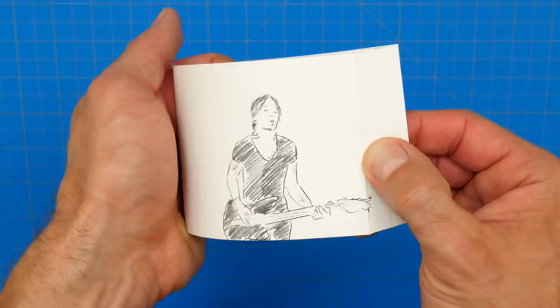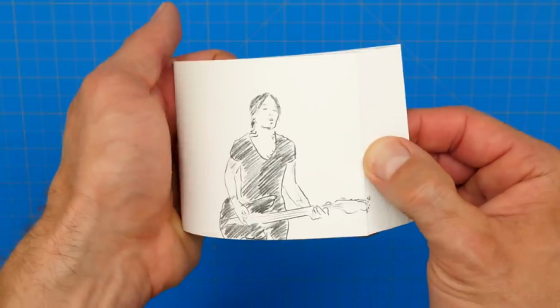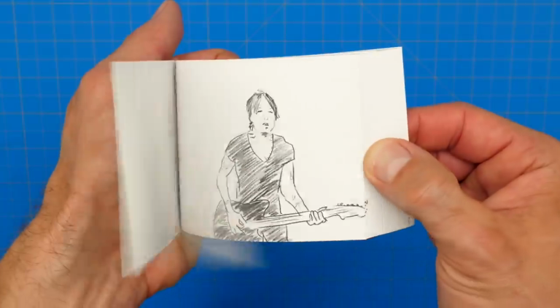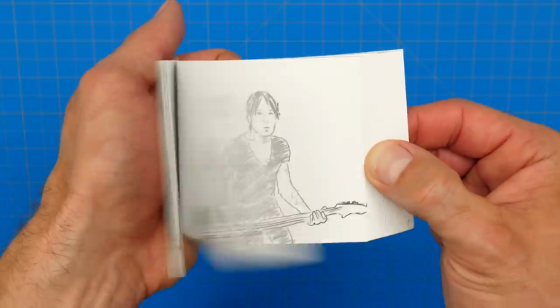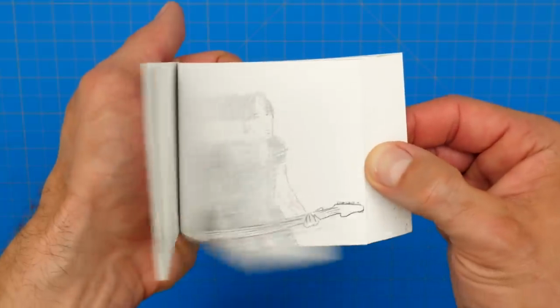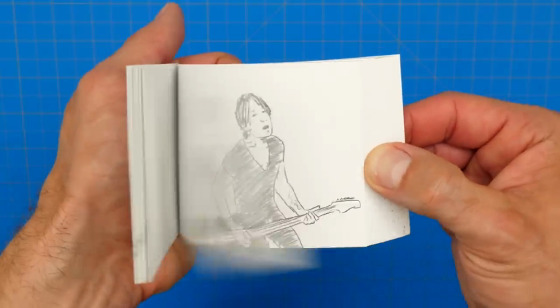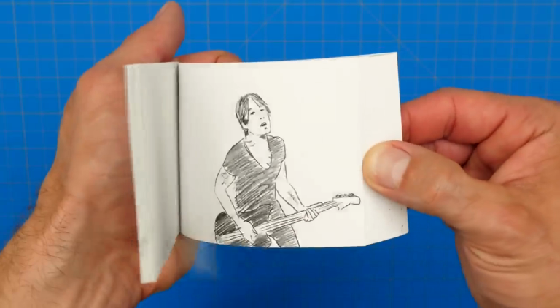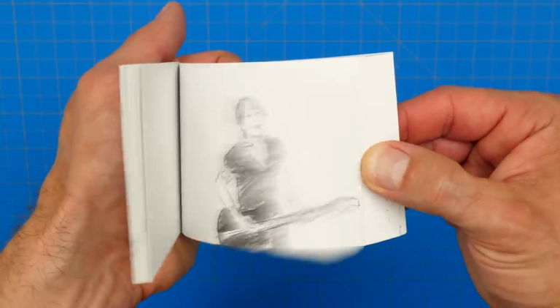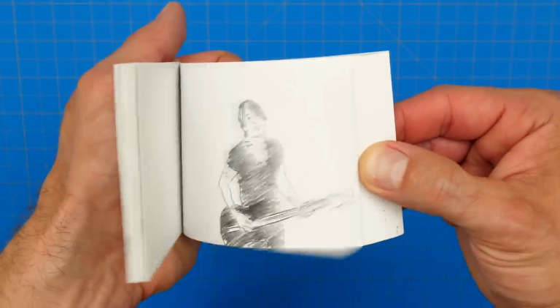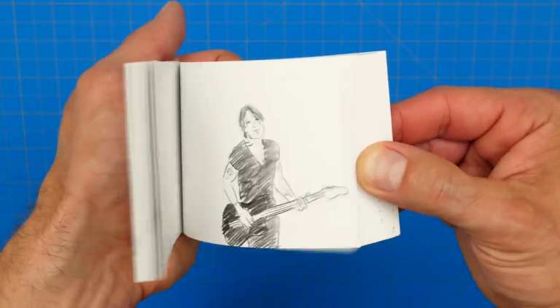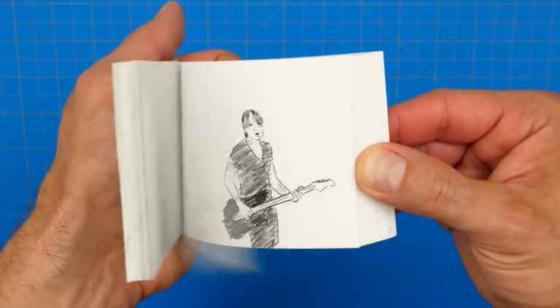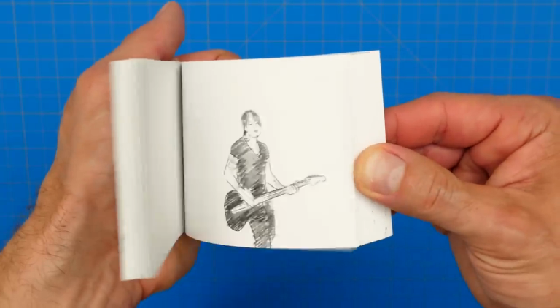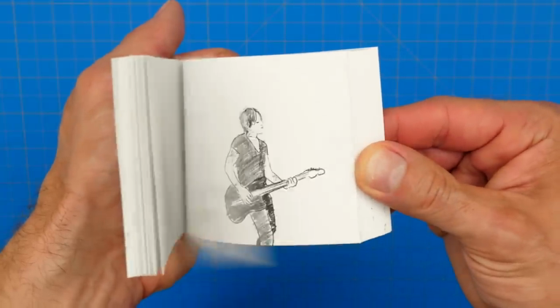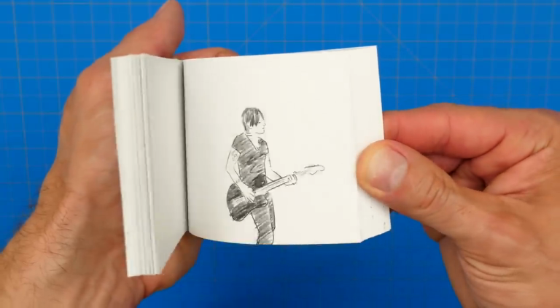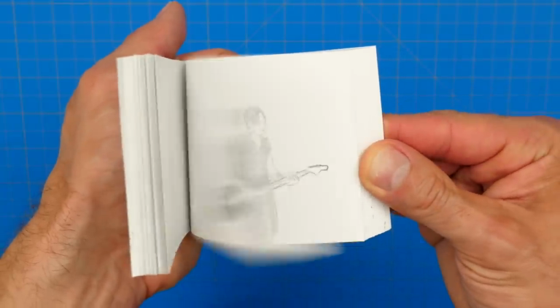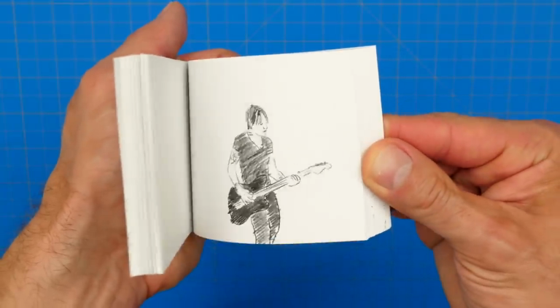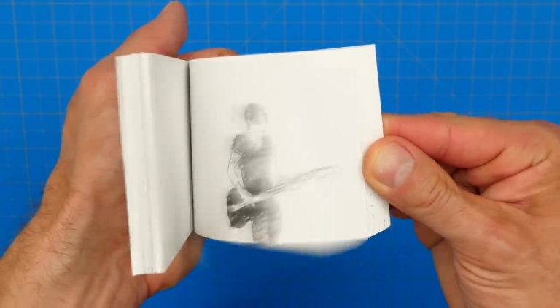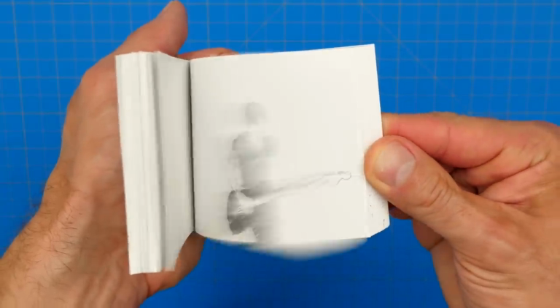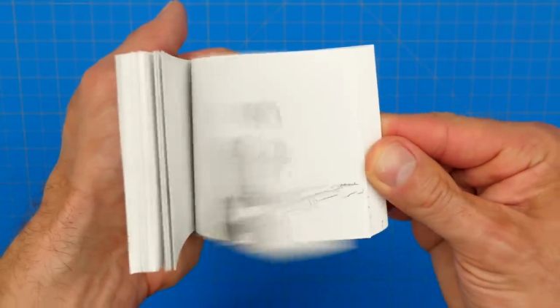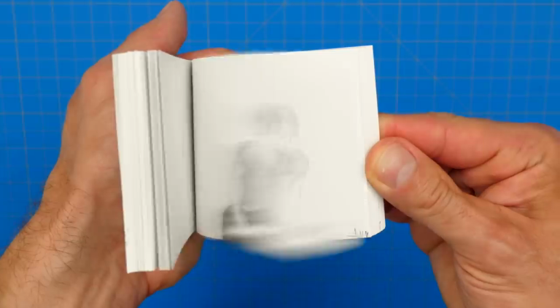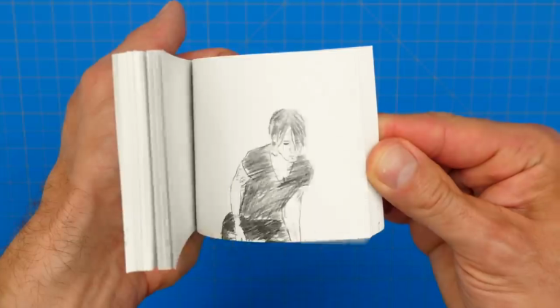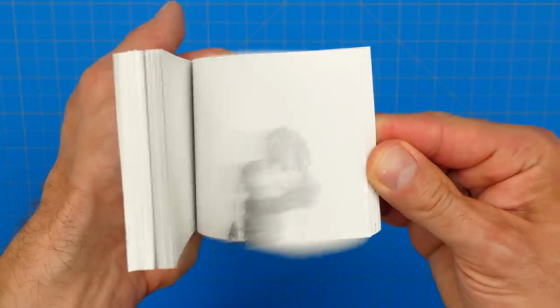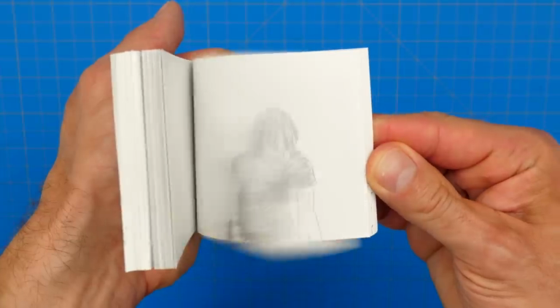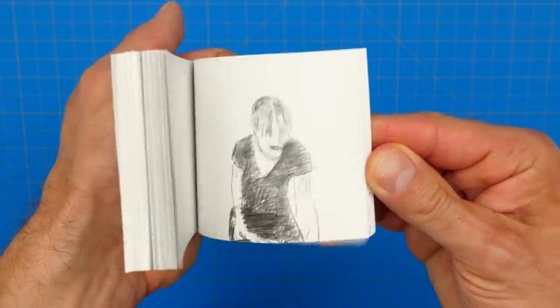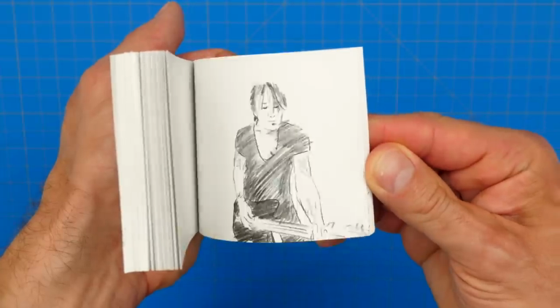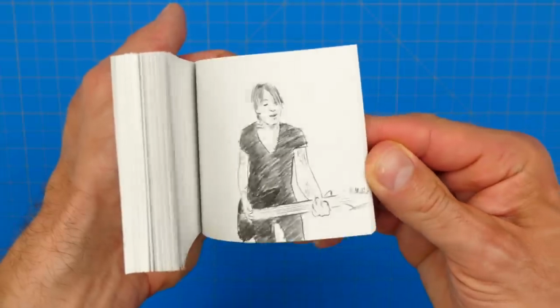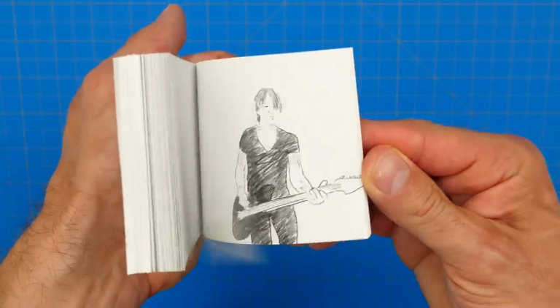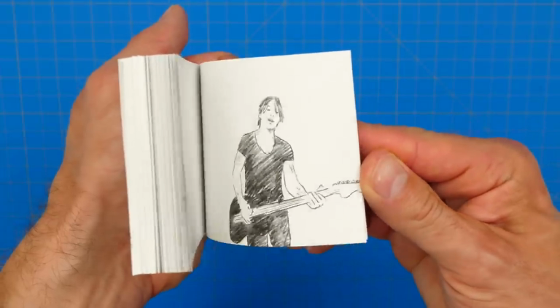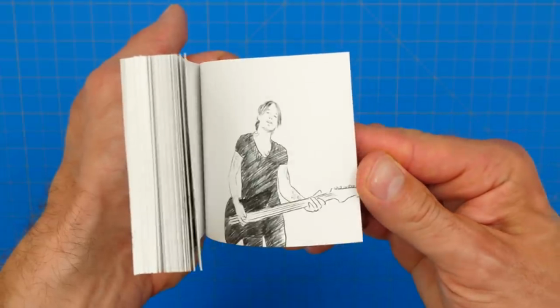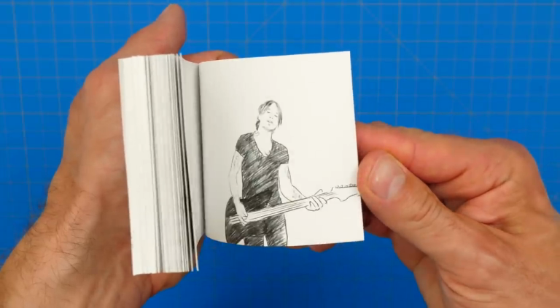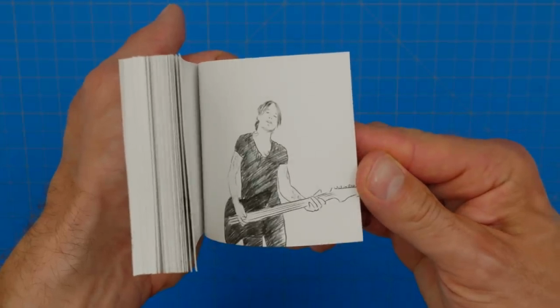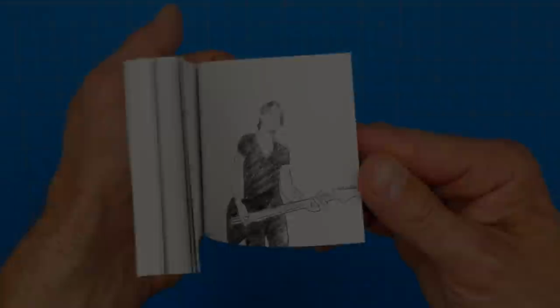Once all the digital drawings were done, it was time to add in the hand-drawn animated backgrounds.